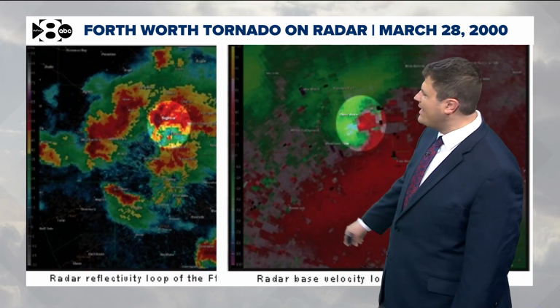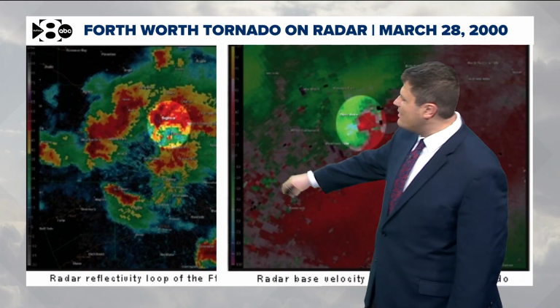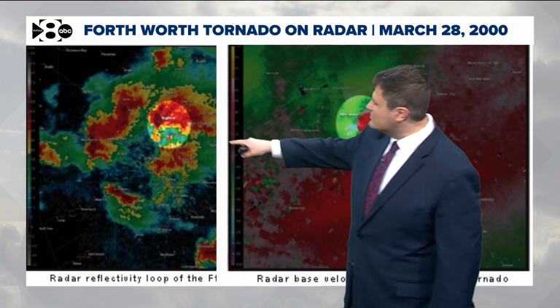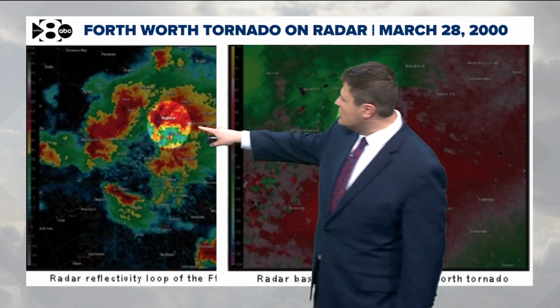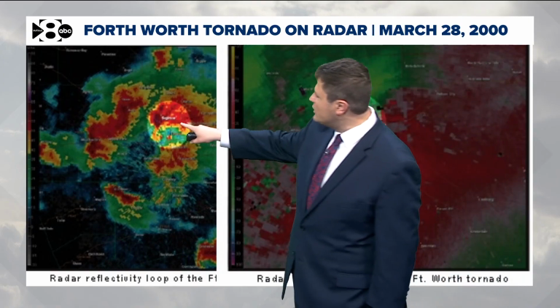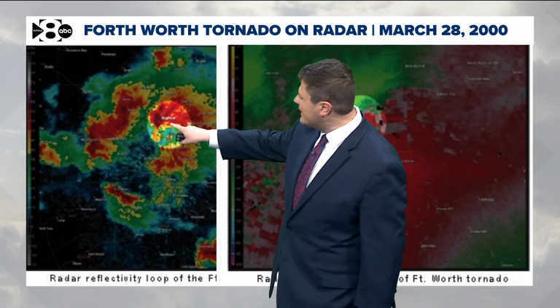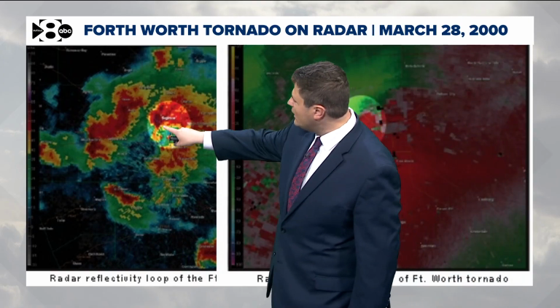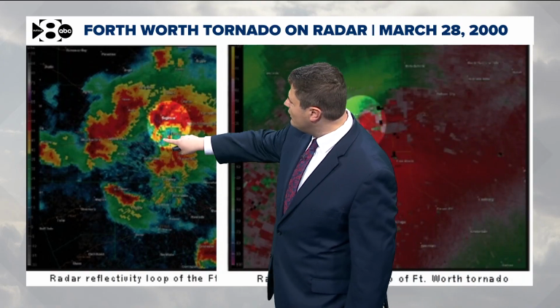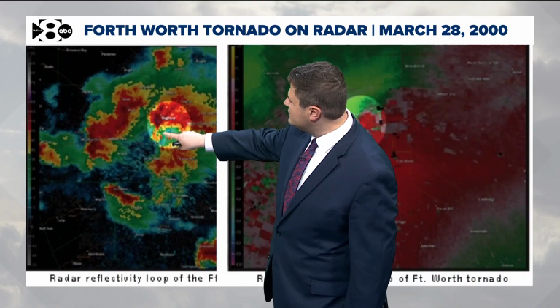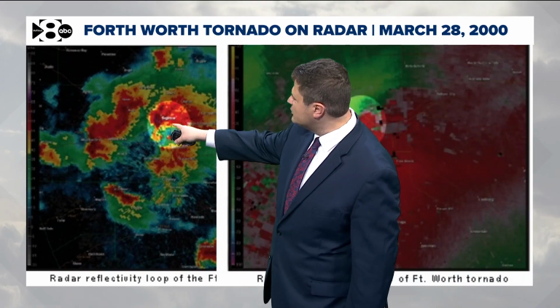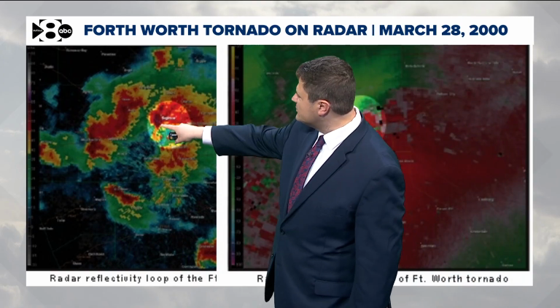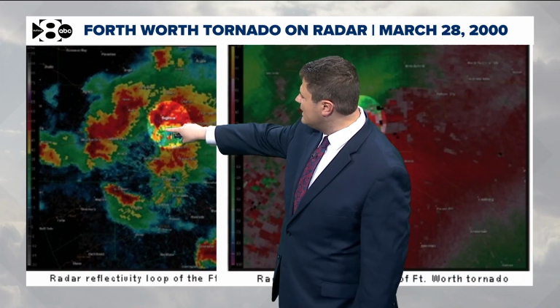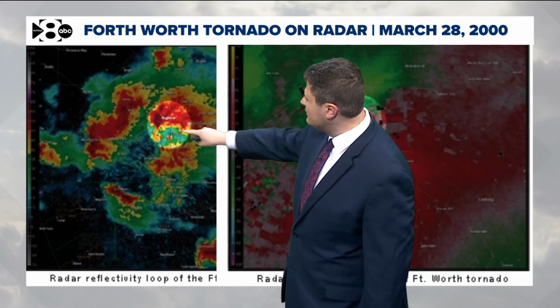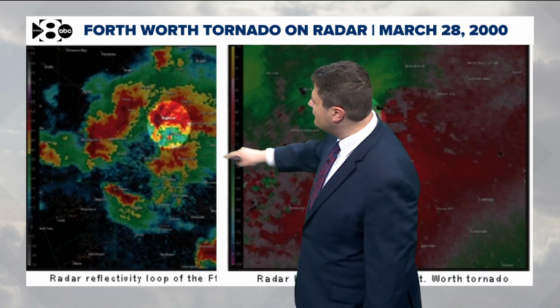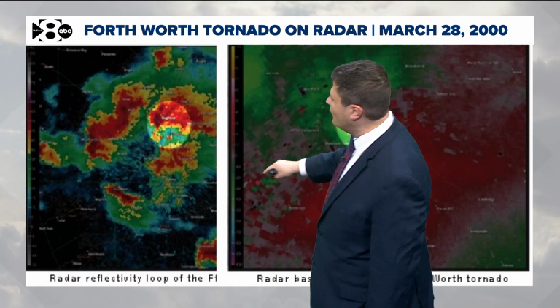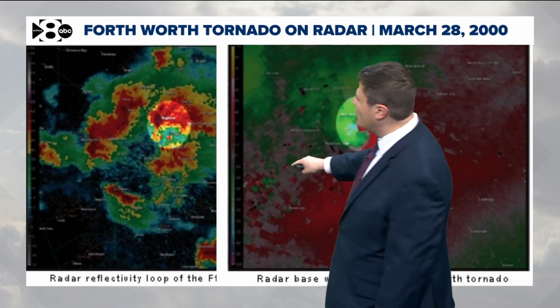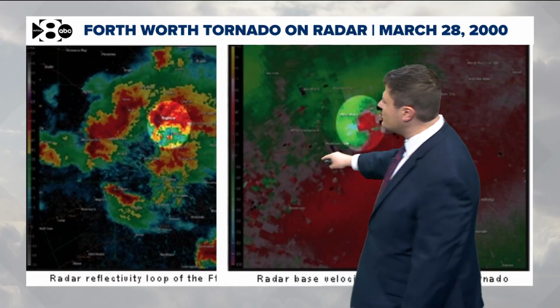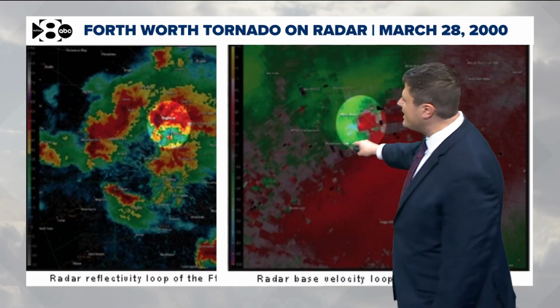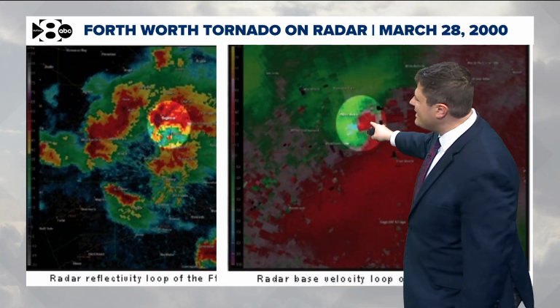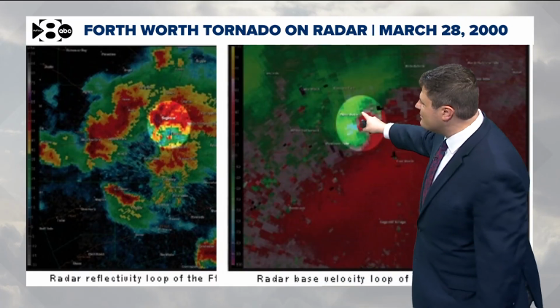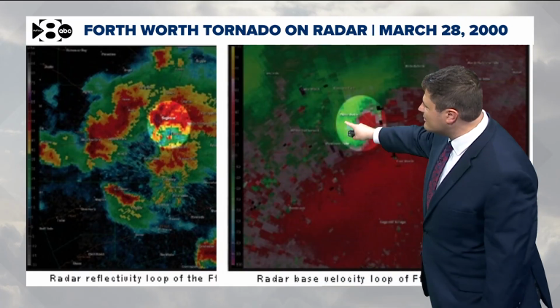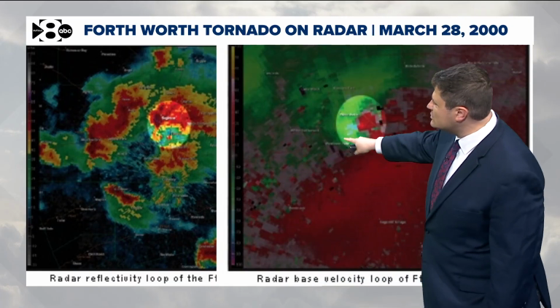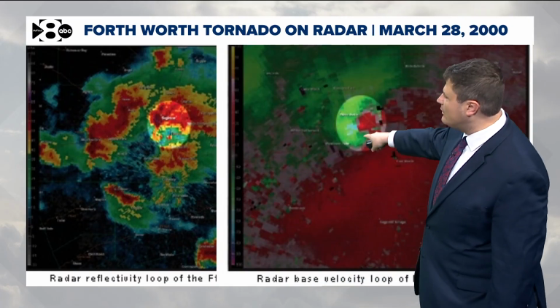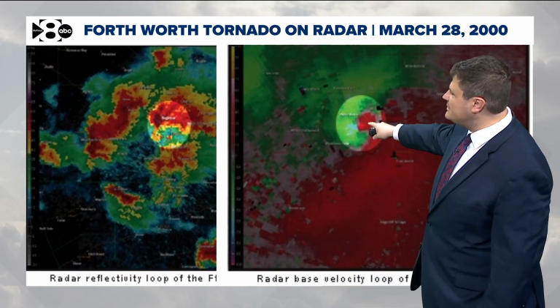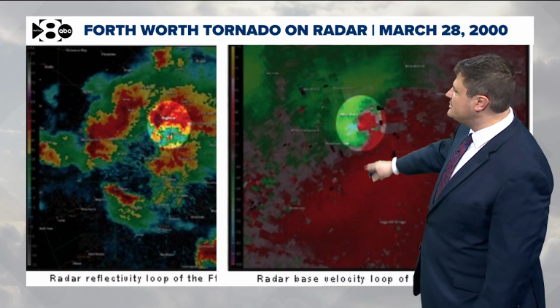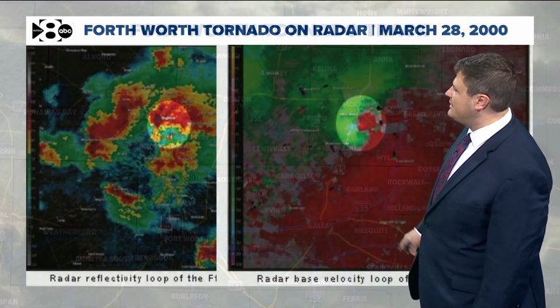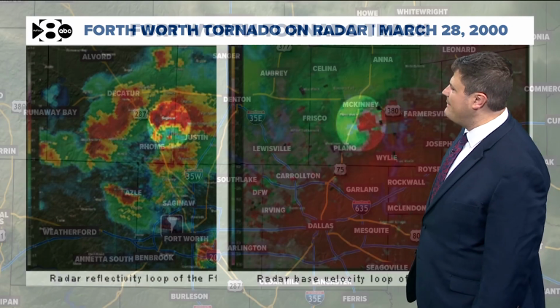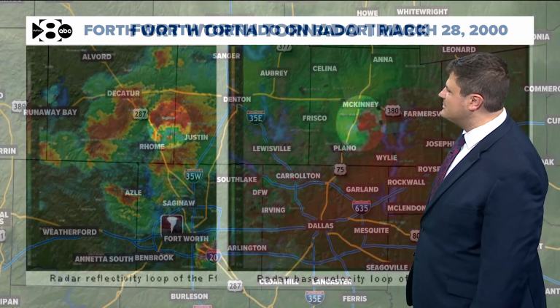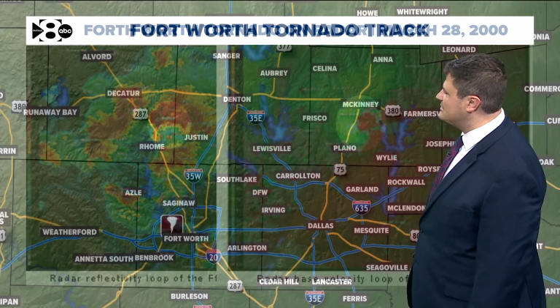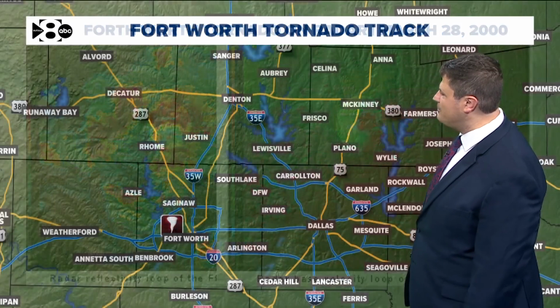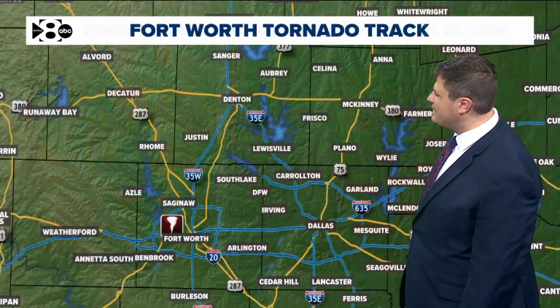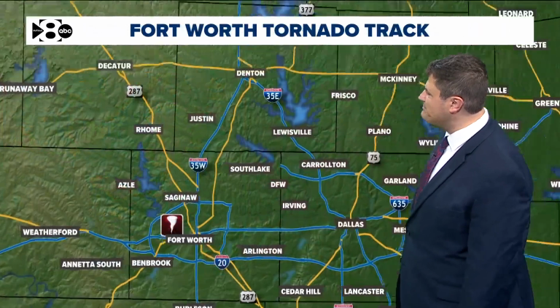There's the hook echo of the supercell in Fort Worth, and there's the rotation that matches up with it.